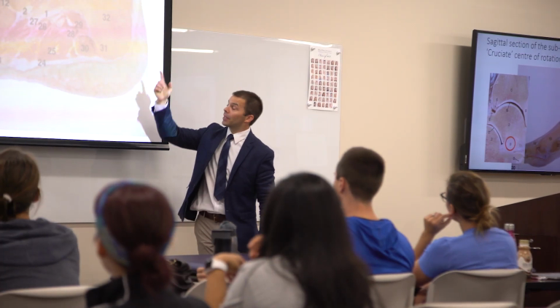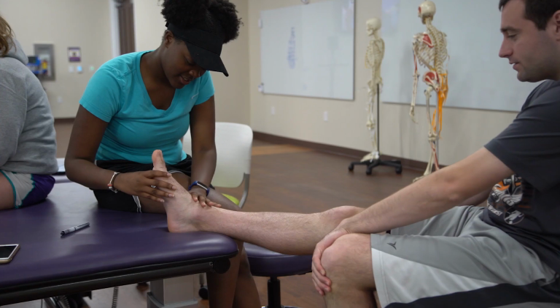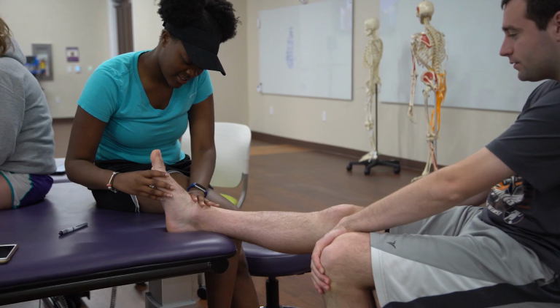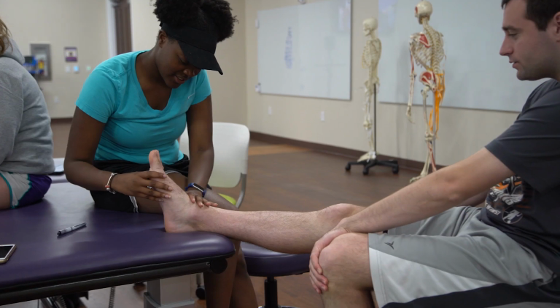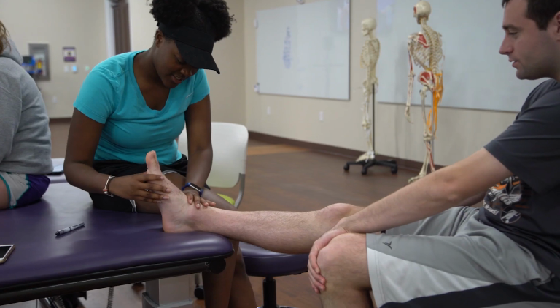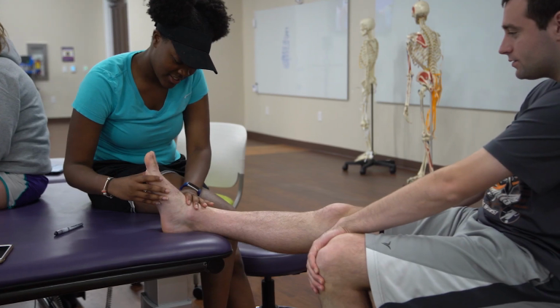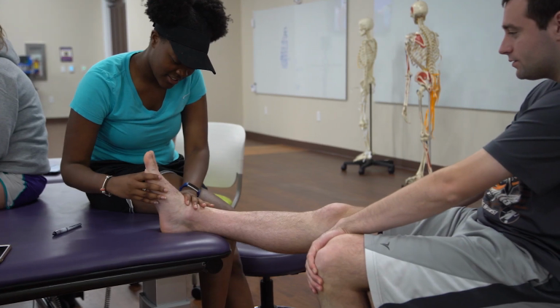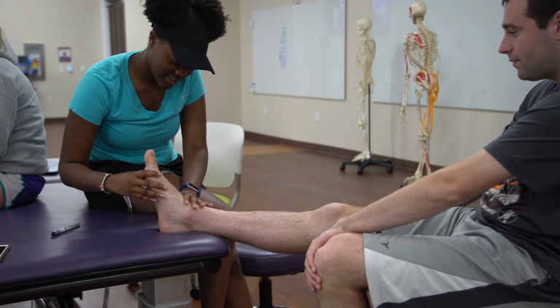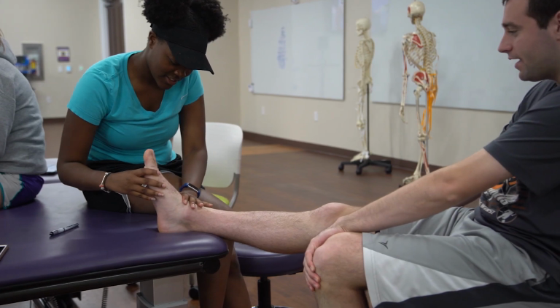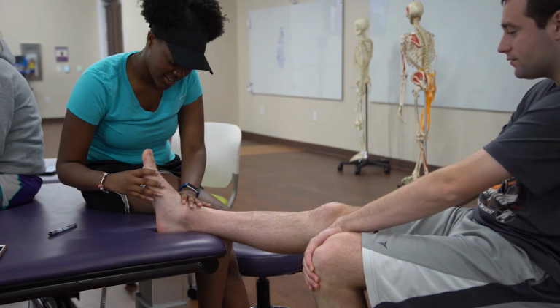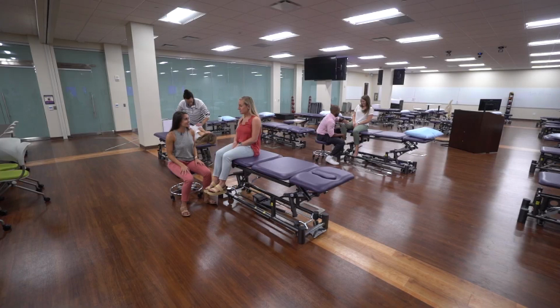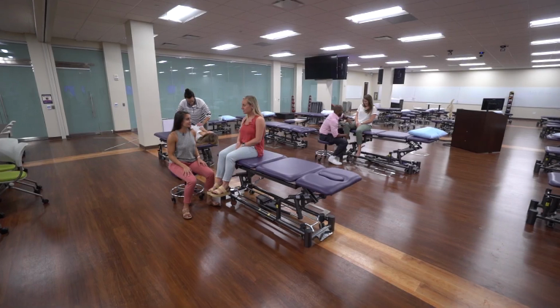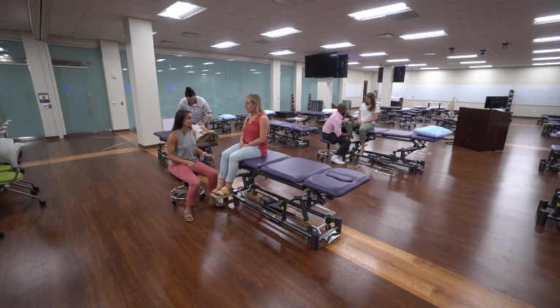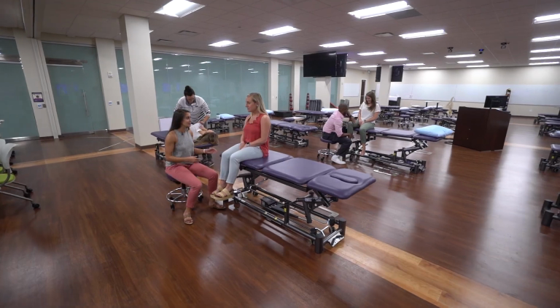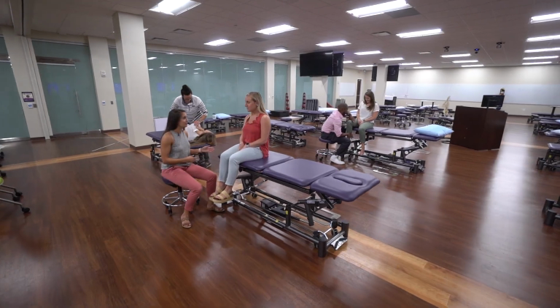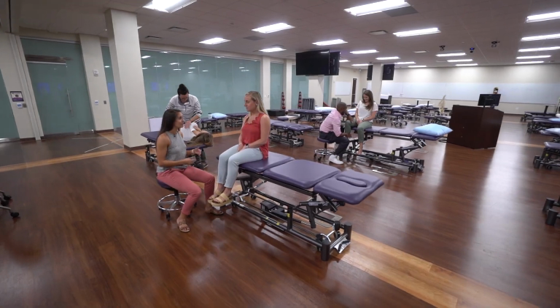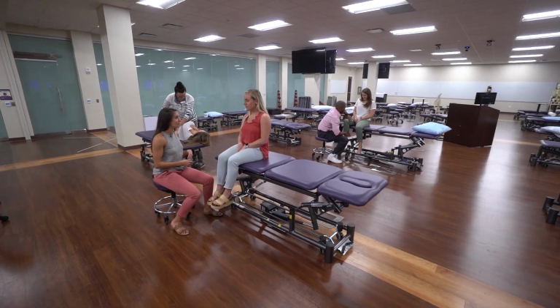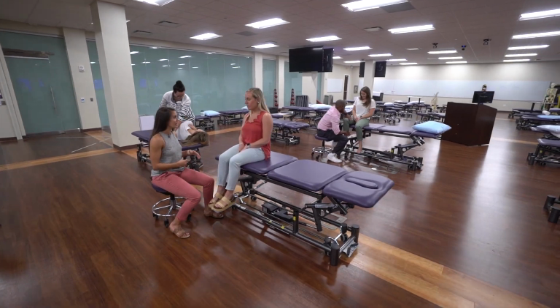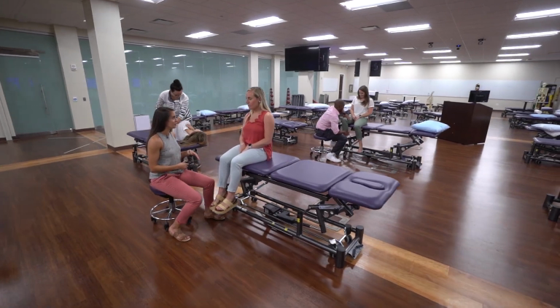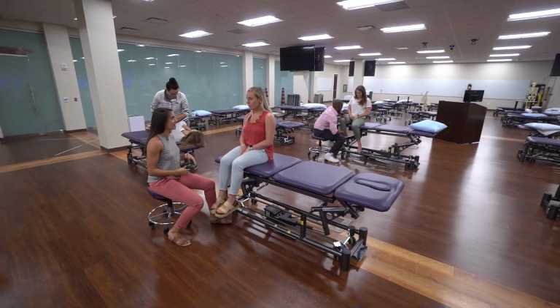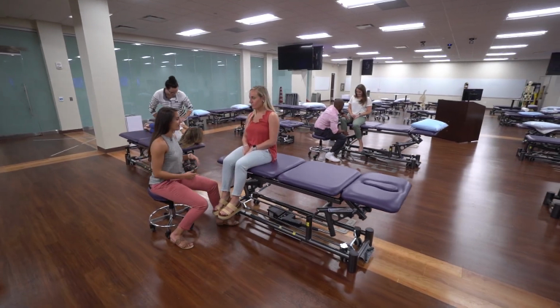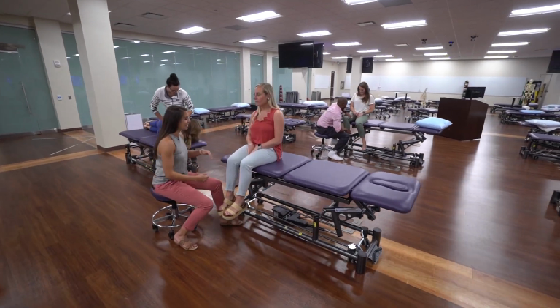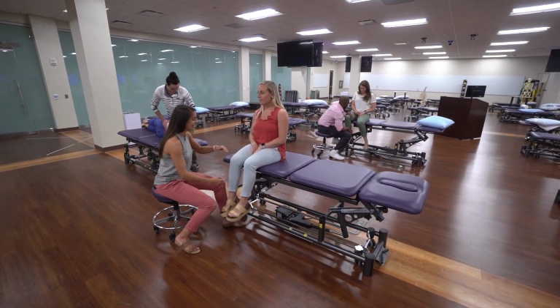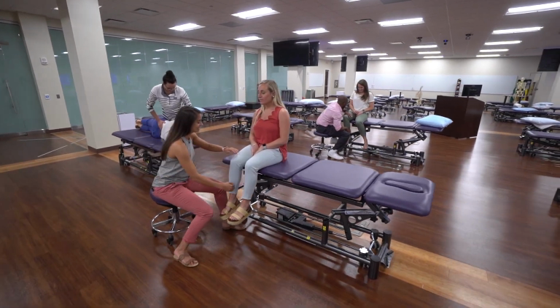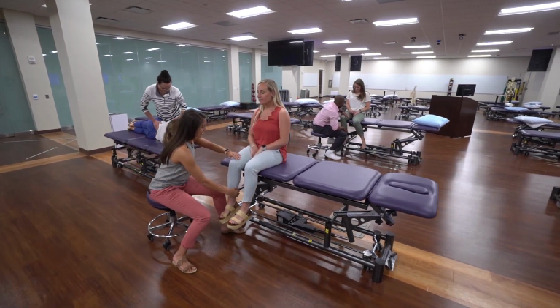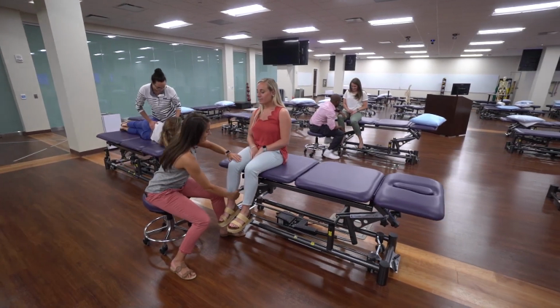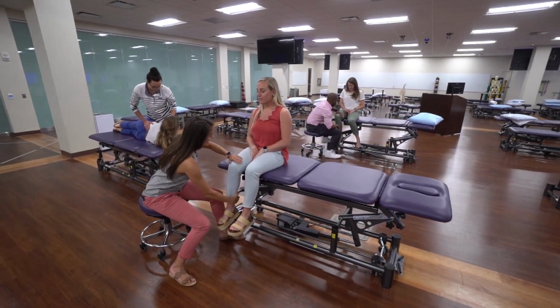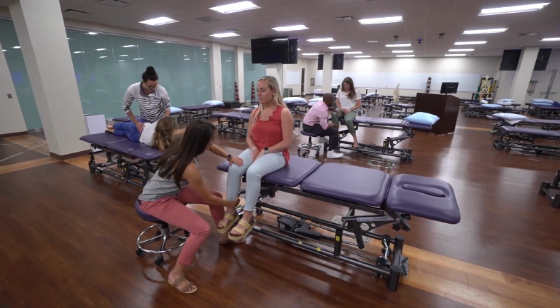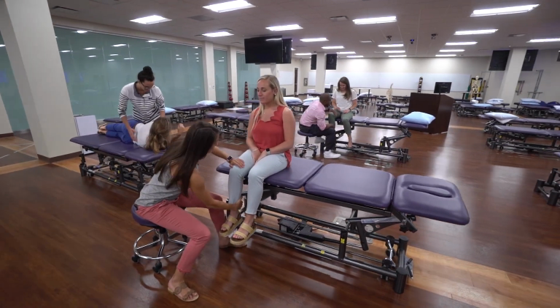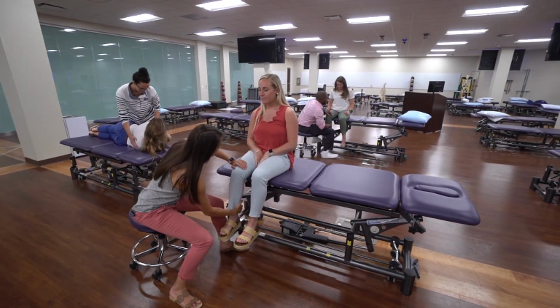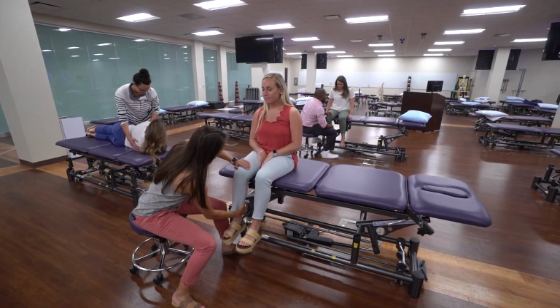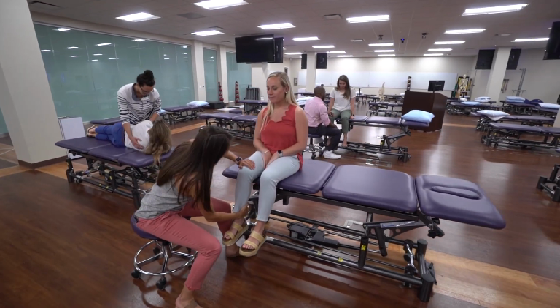I'm going to test some of your muscle strength here. Don't let me move you either way, and don't let me pull you out.